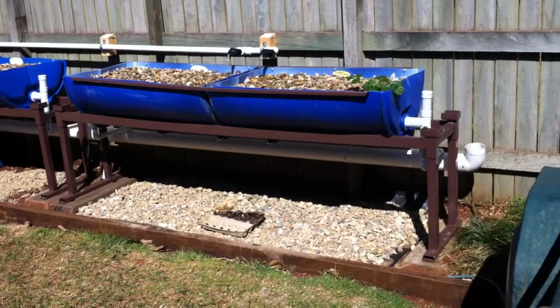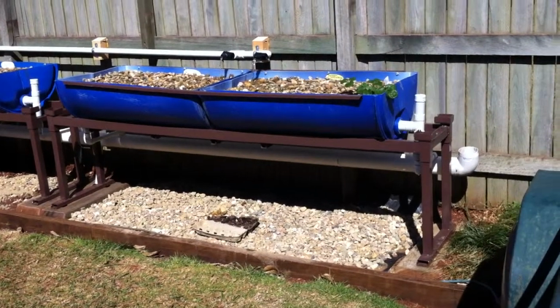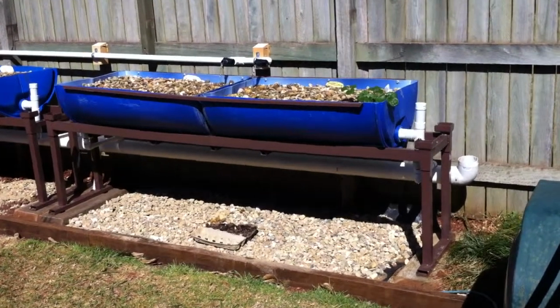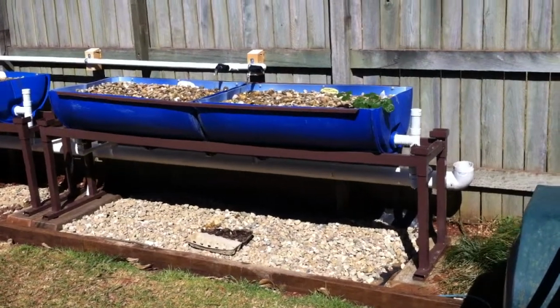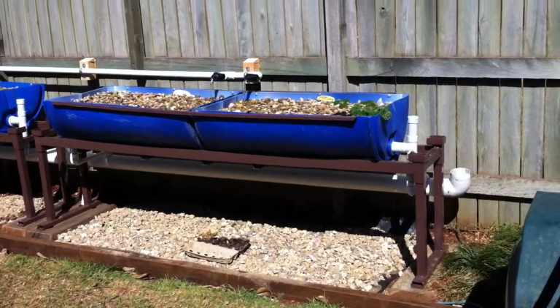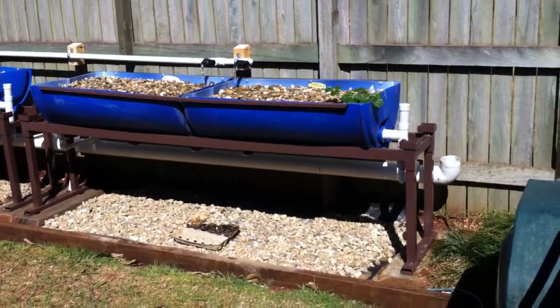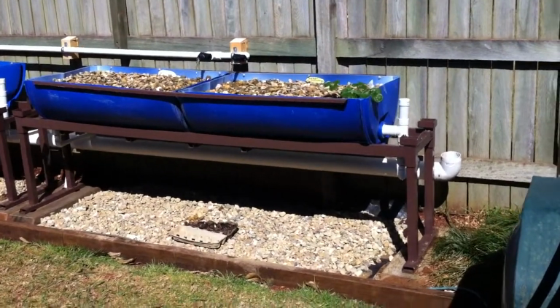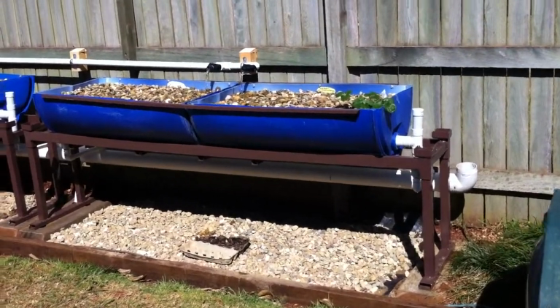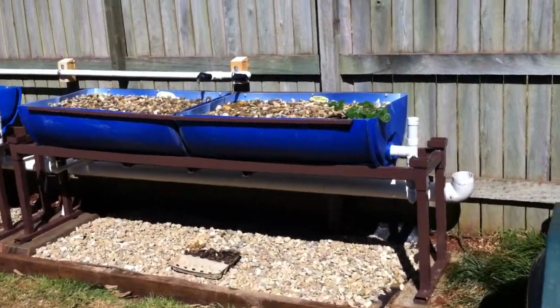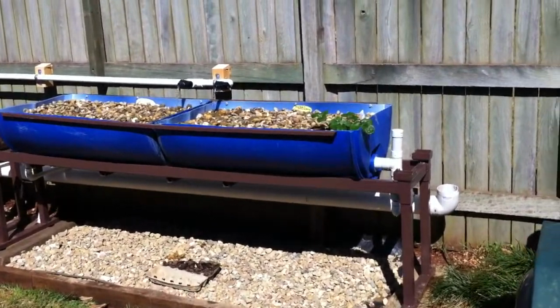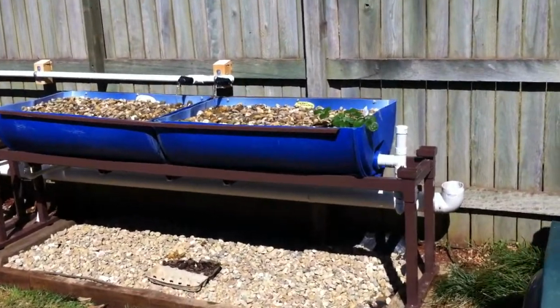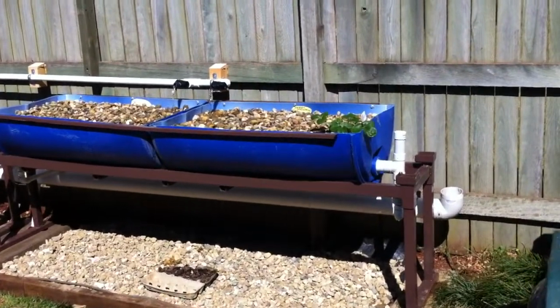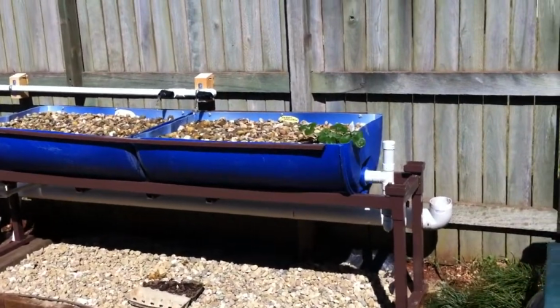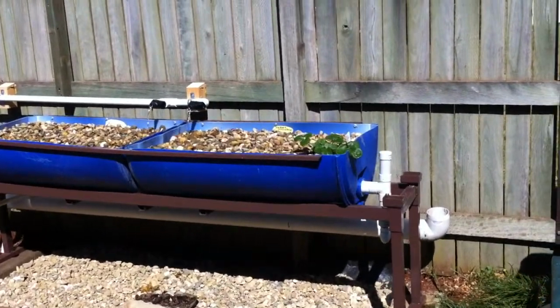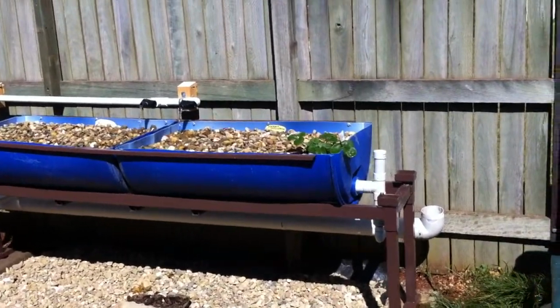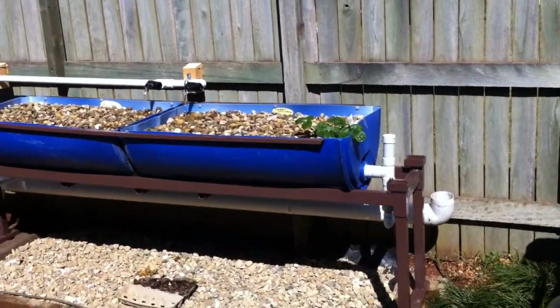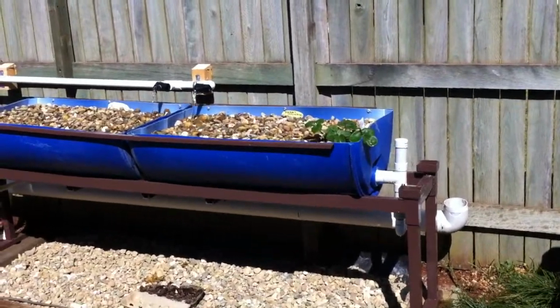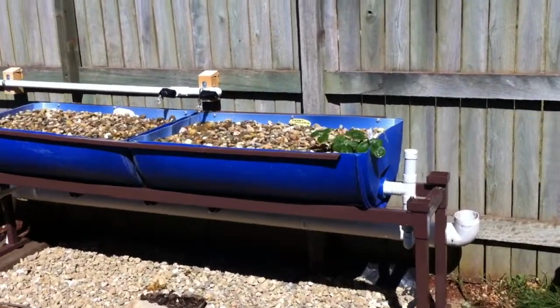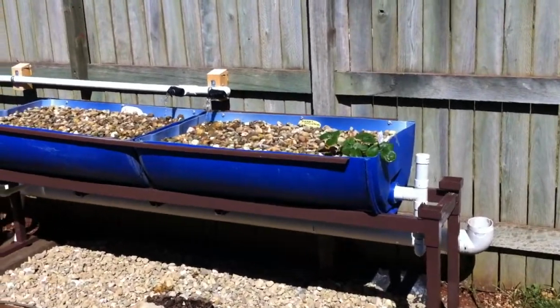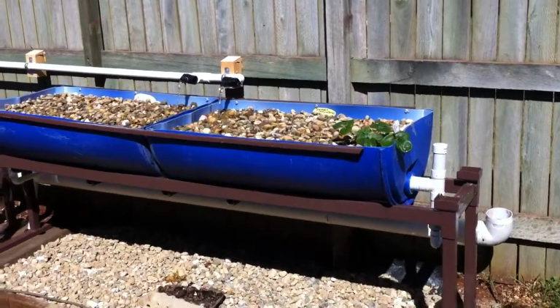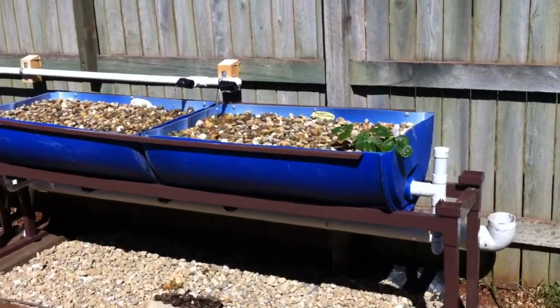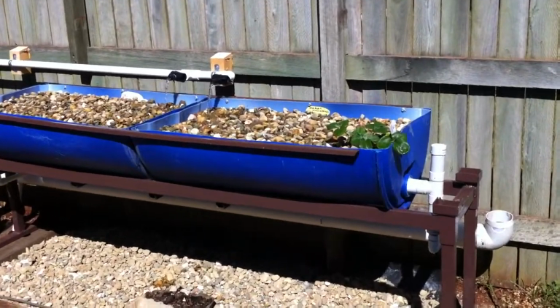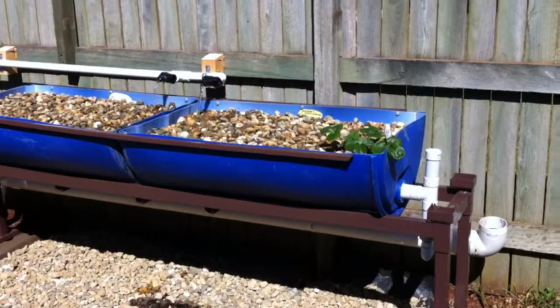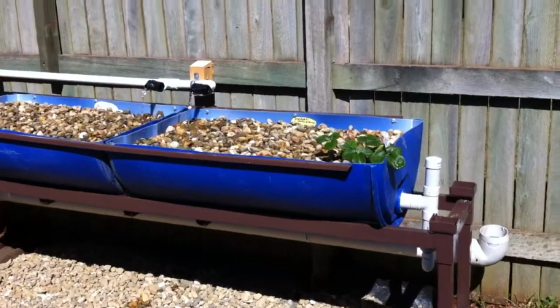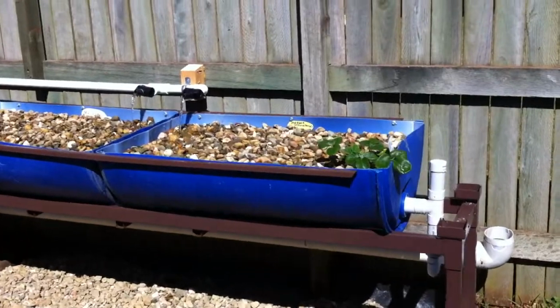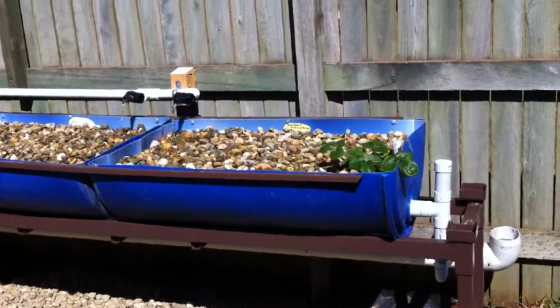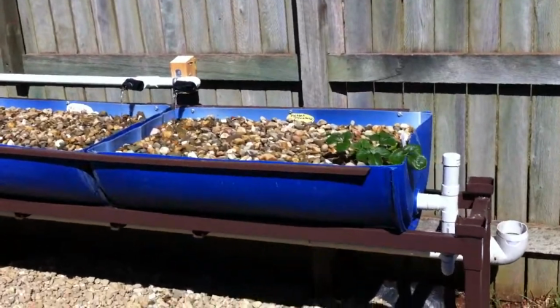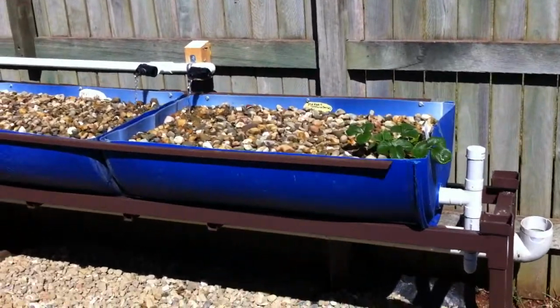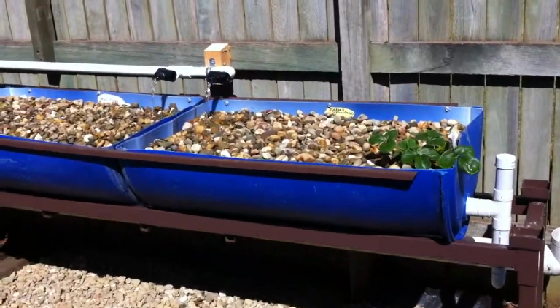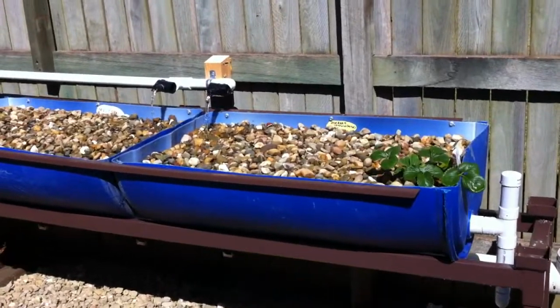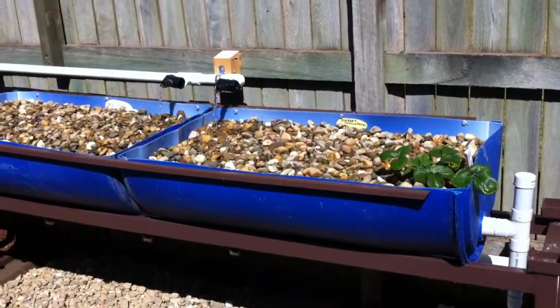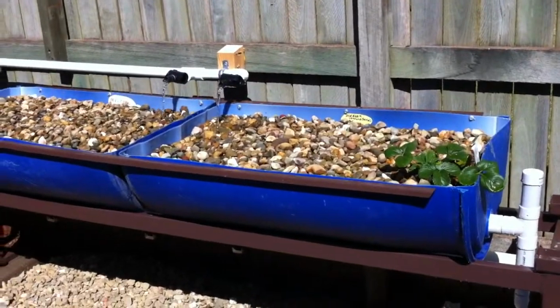Hi there, just thought we'd do a little bit of a video on the aquaponic system that I've put together over the past couple of months.